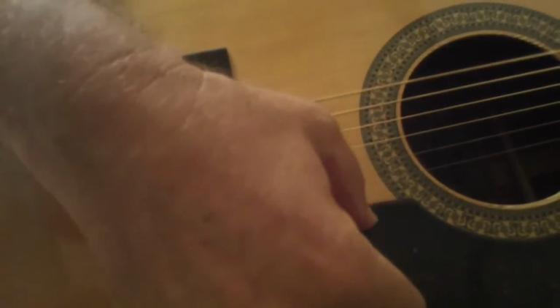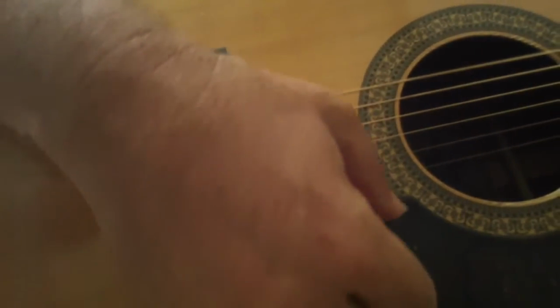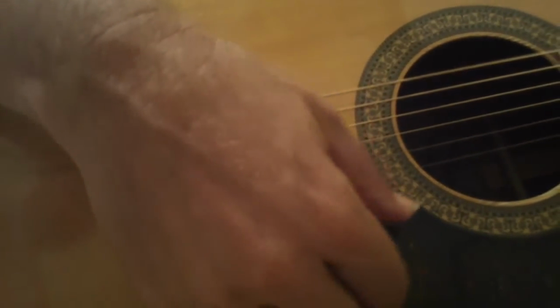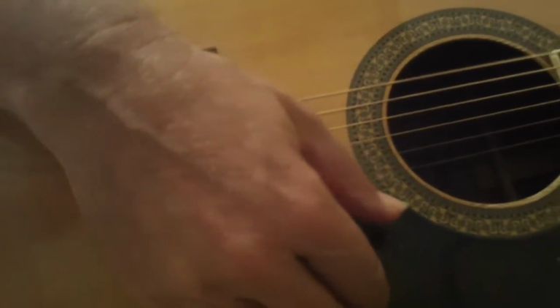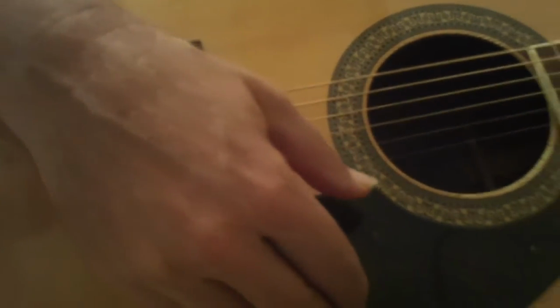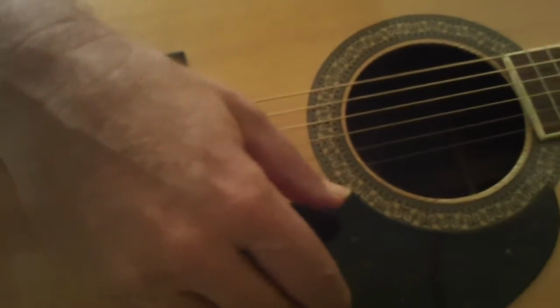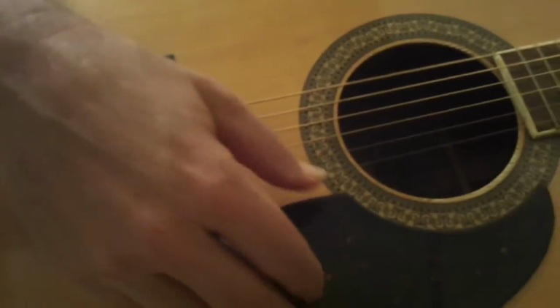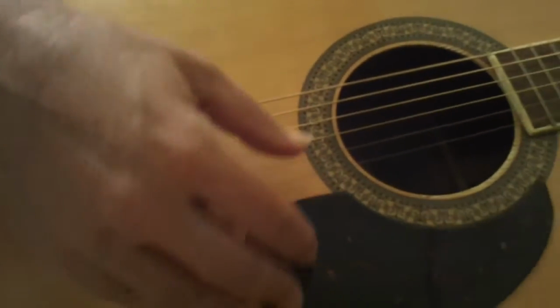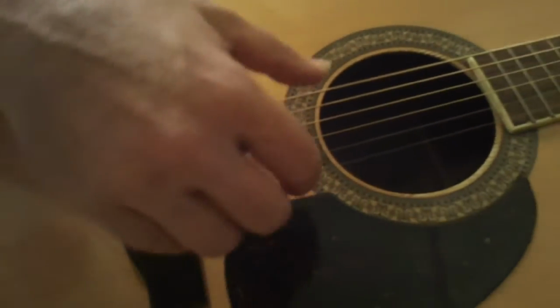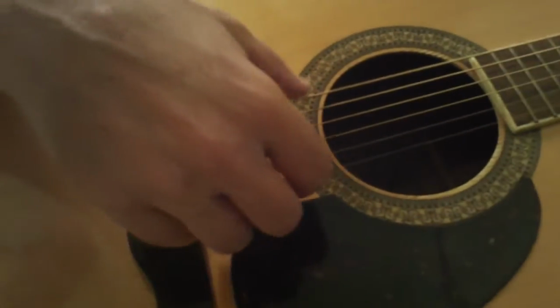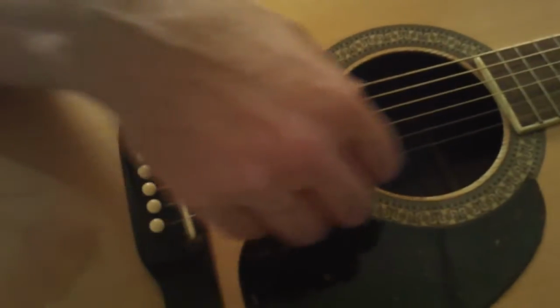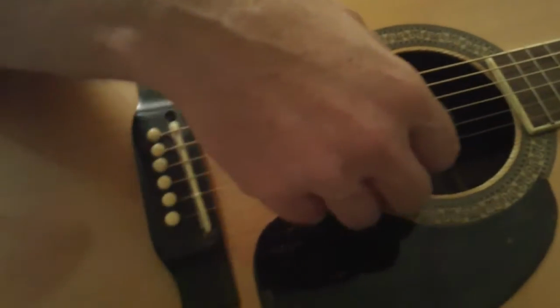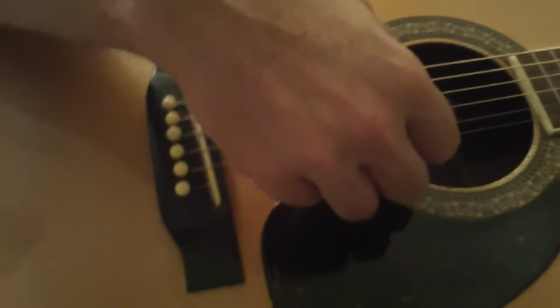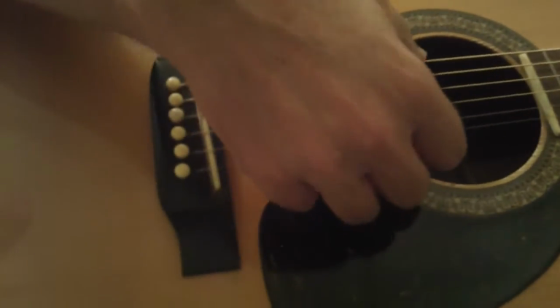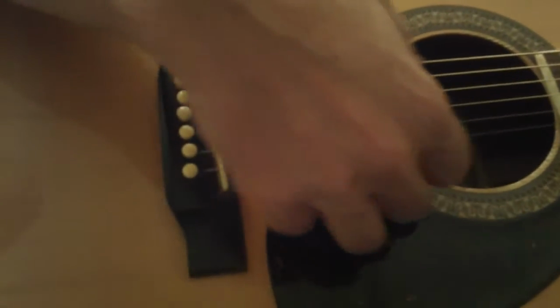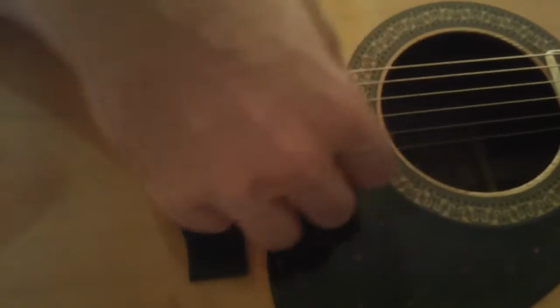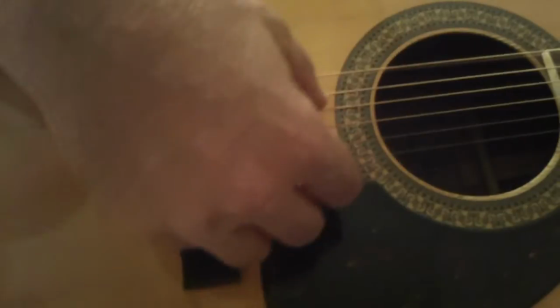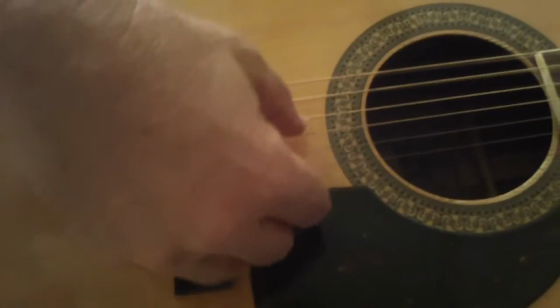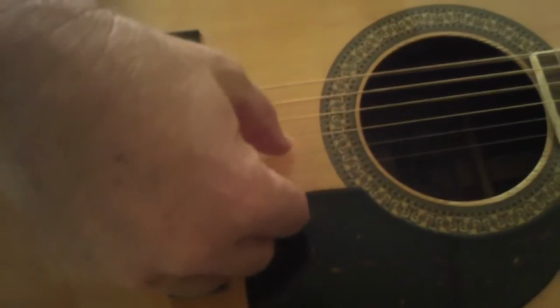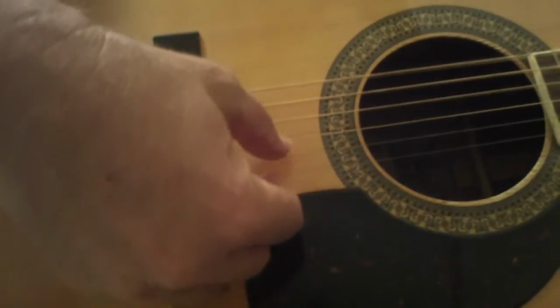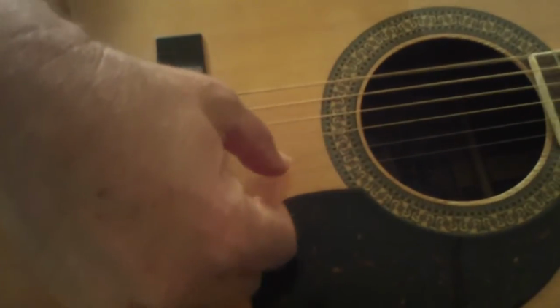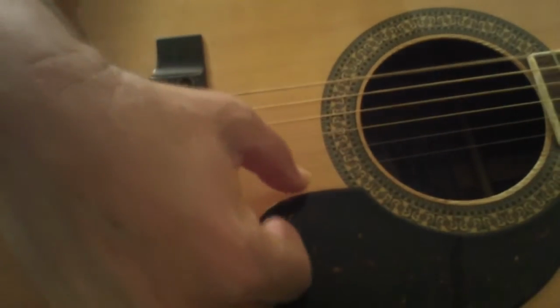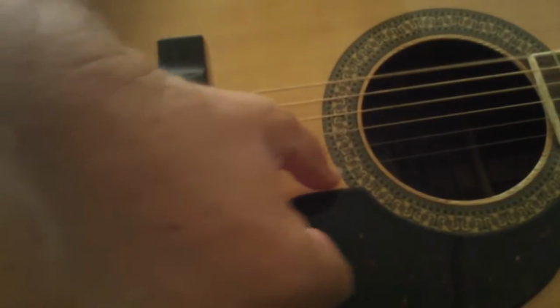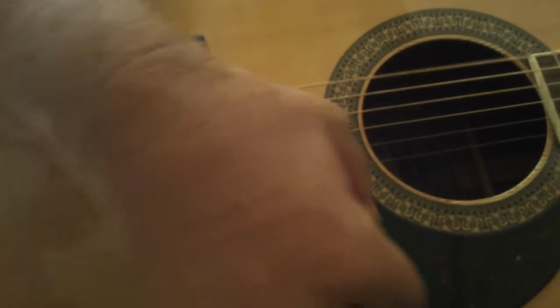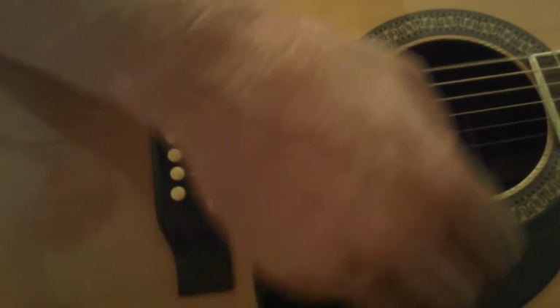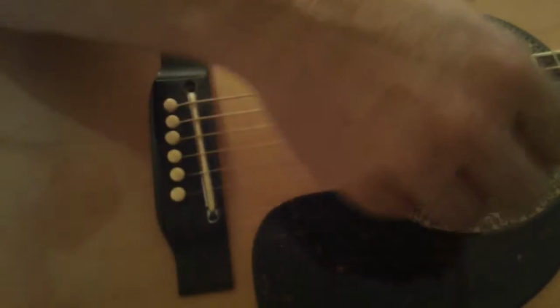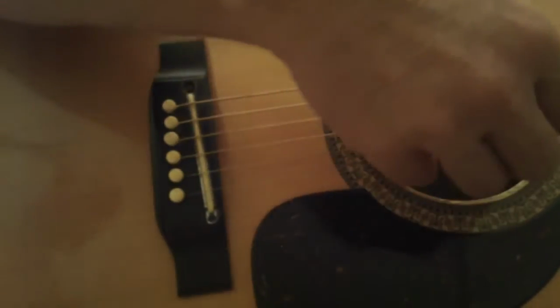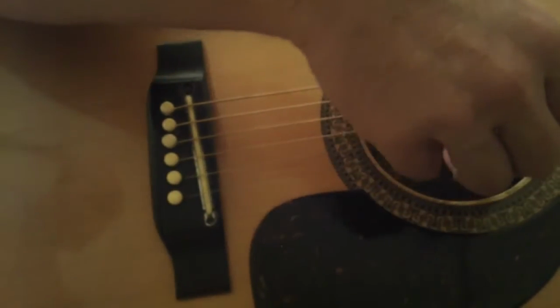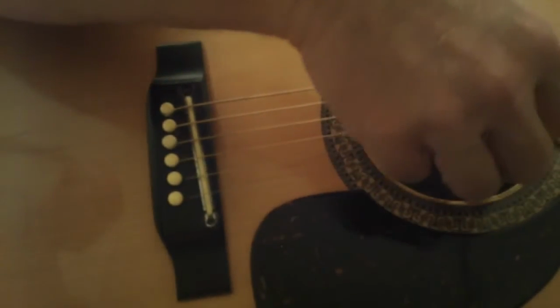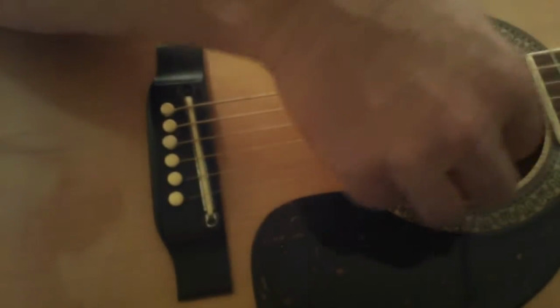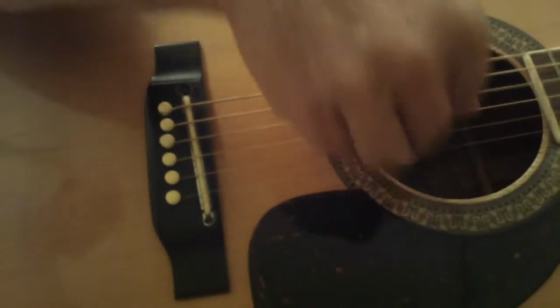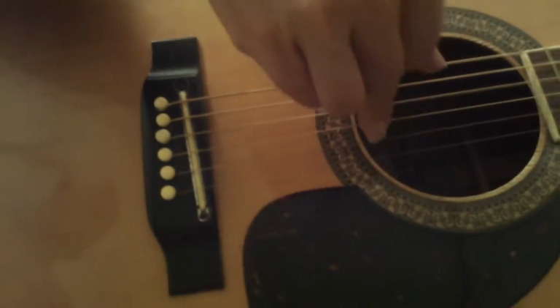These are pretty cheap strings, by the way, just so you know. These are not expensive strings.